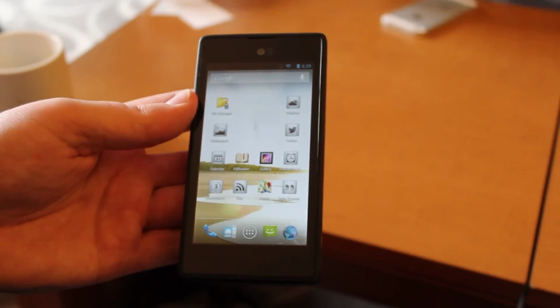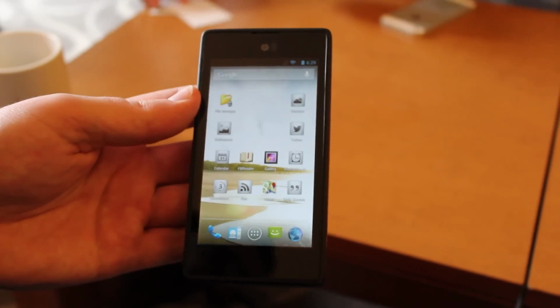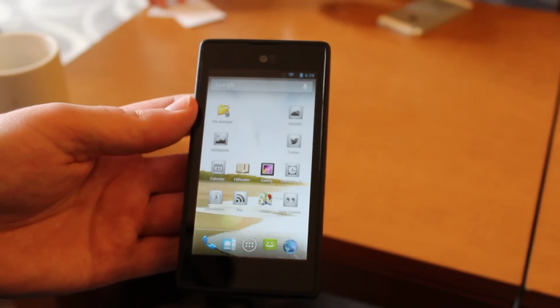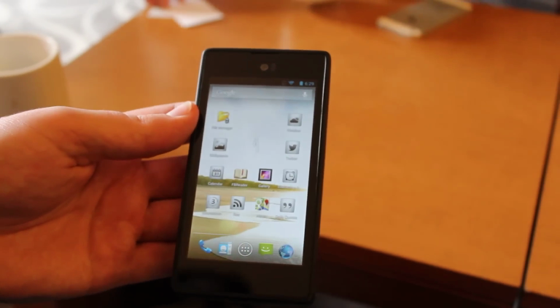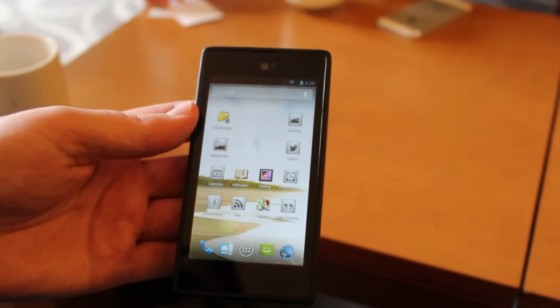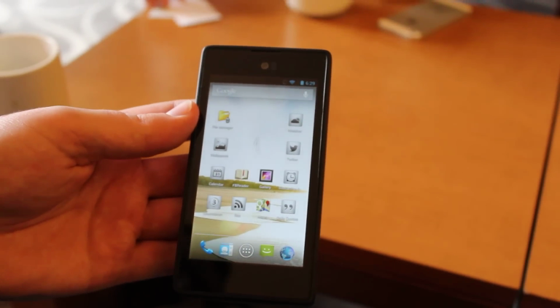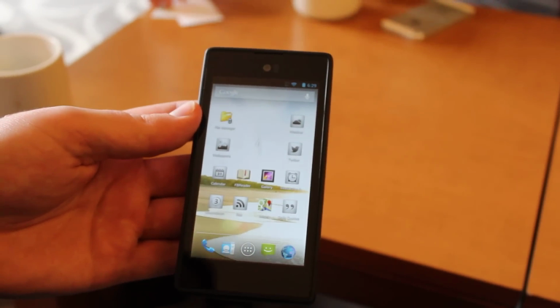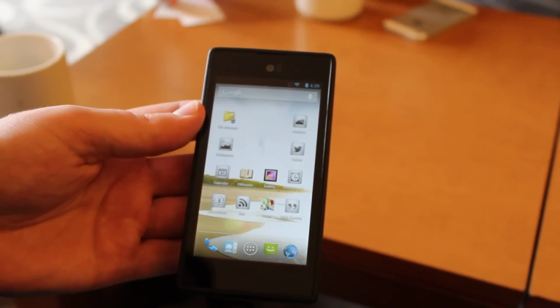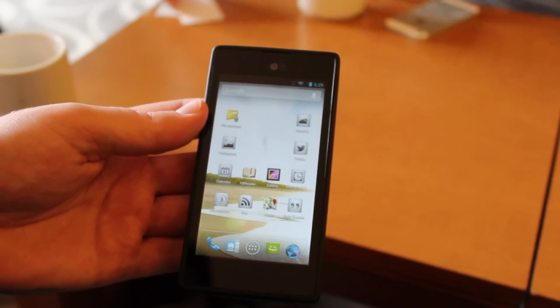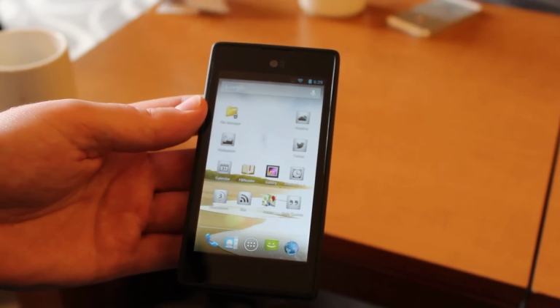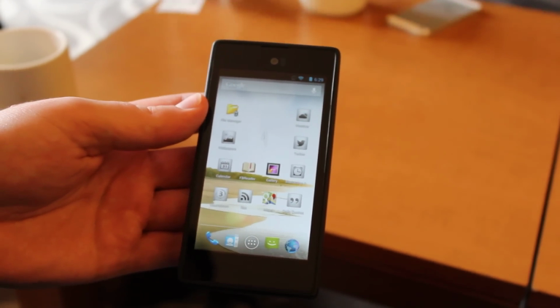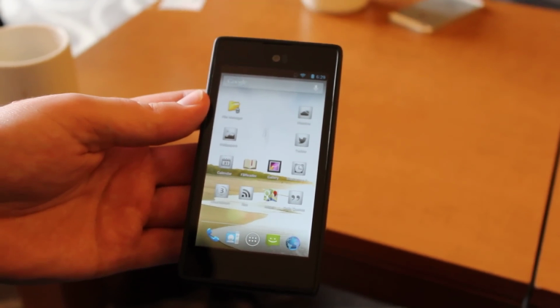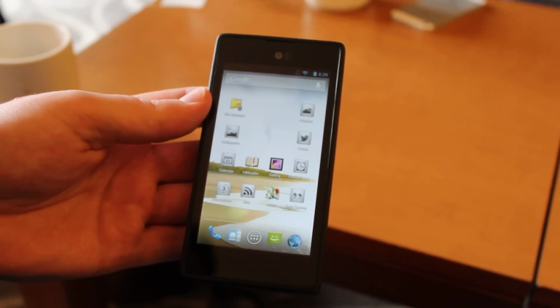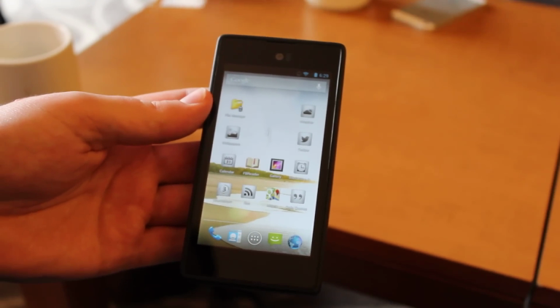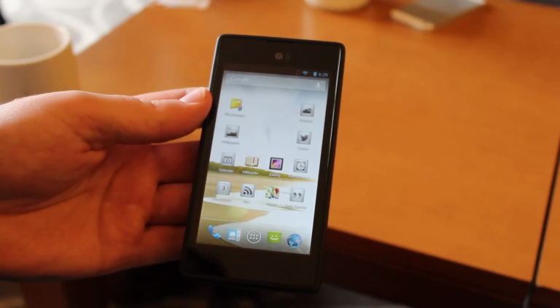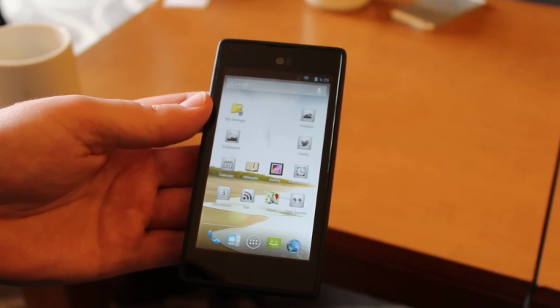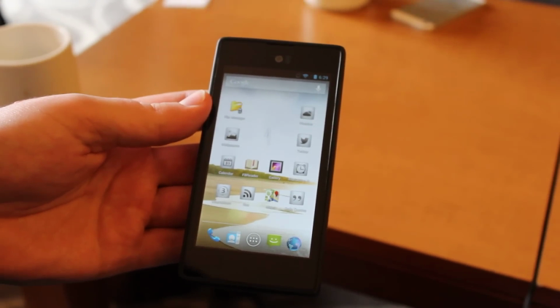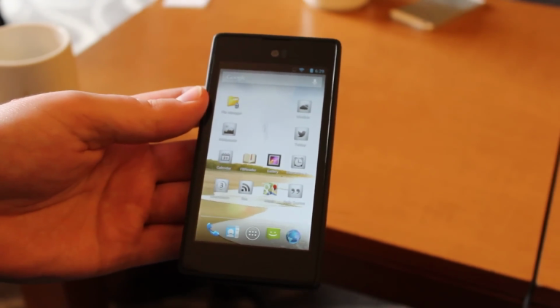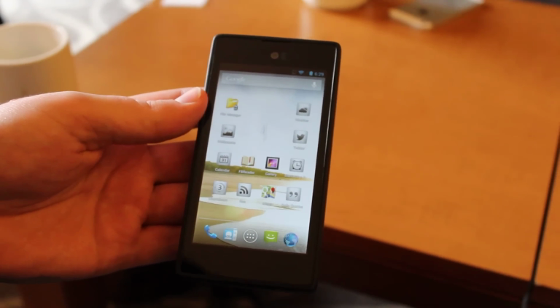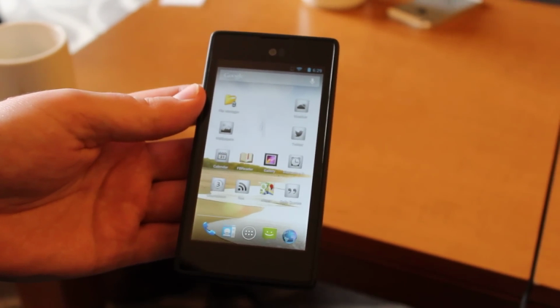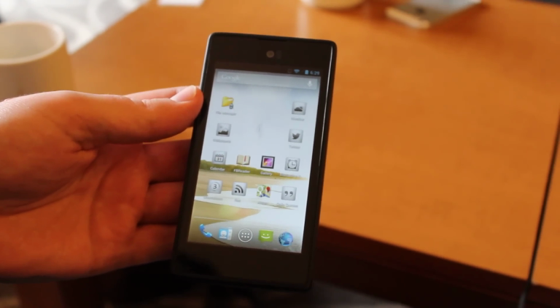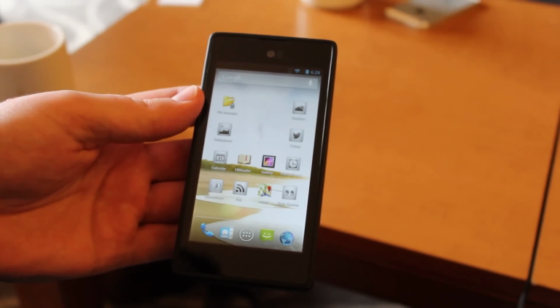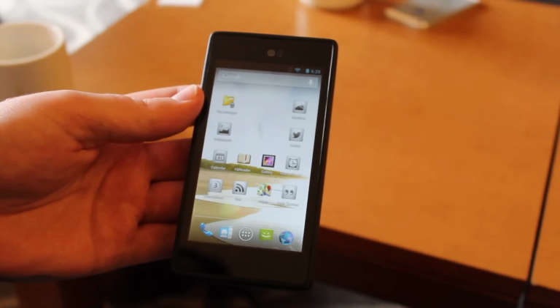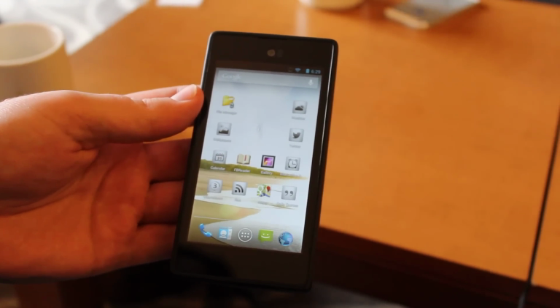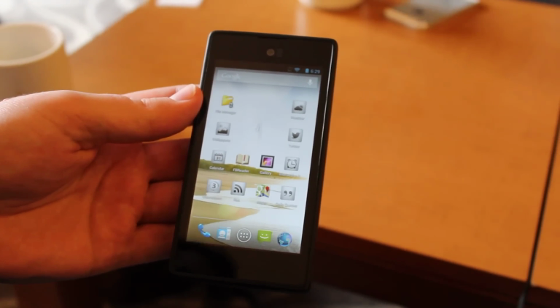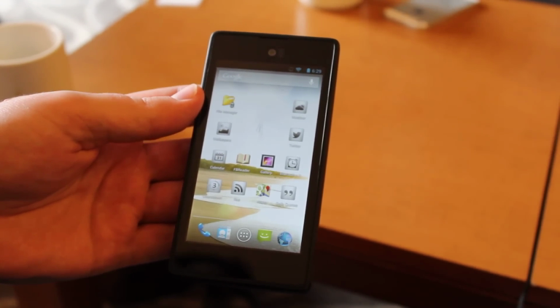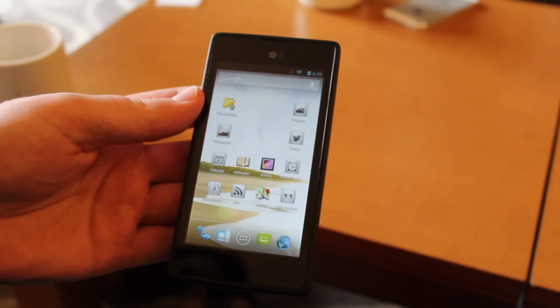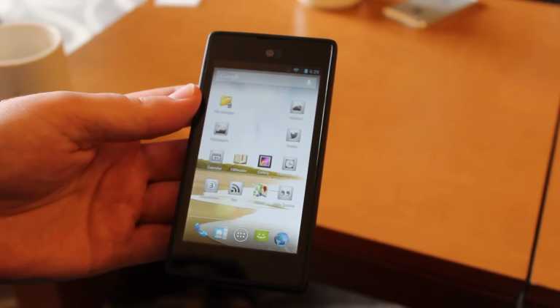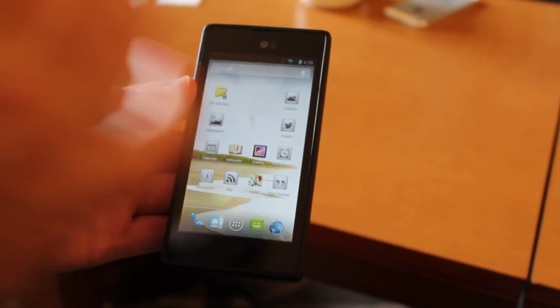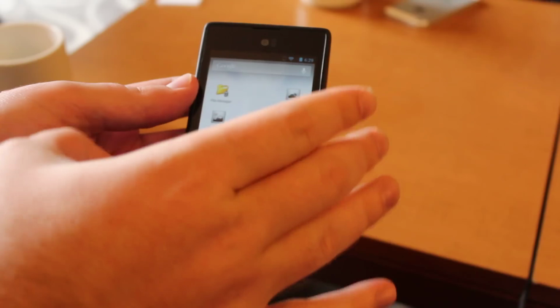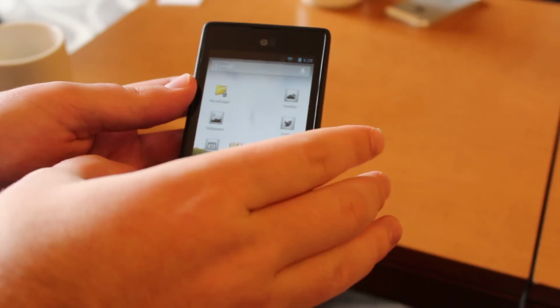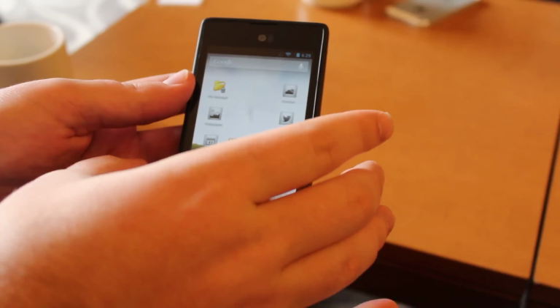Hey everybody, it's Dave with Android Police, and we're taking a look at the Yoda phone. And if you haven't heard of this, you probably should.